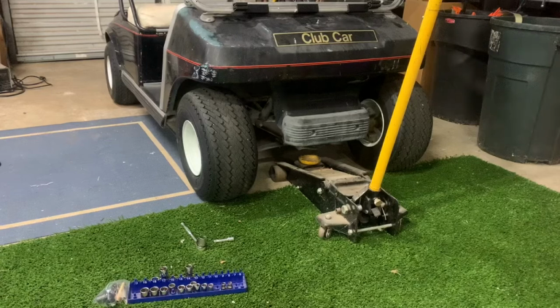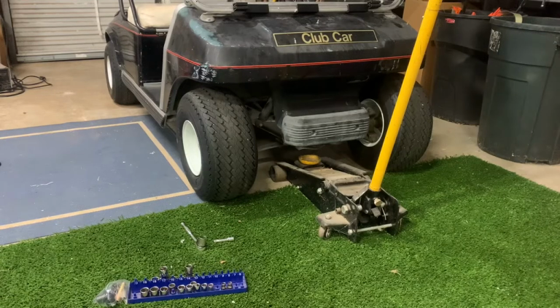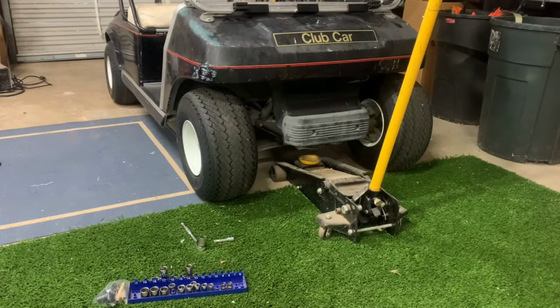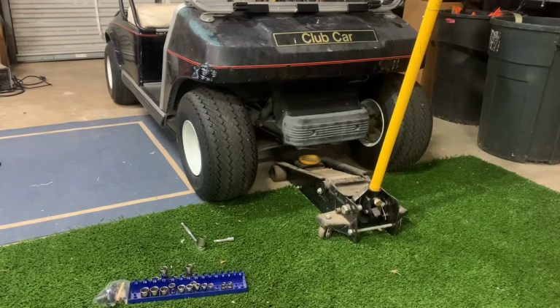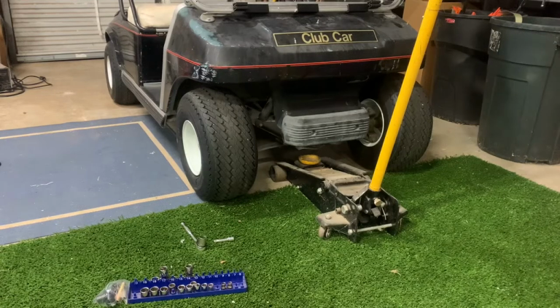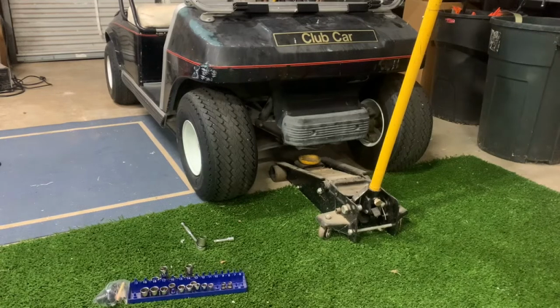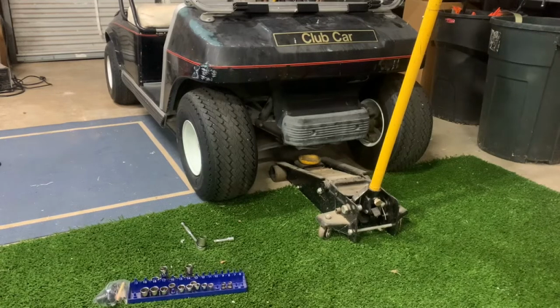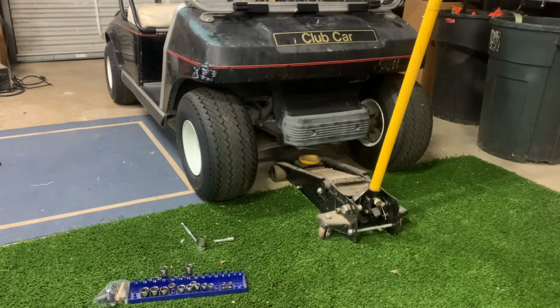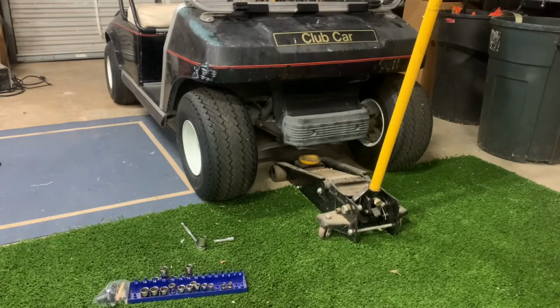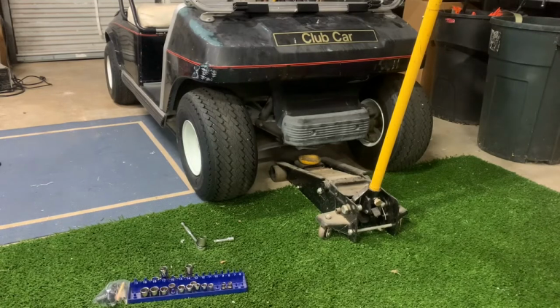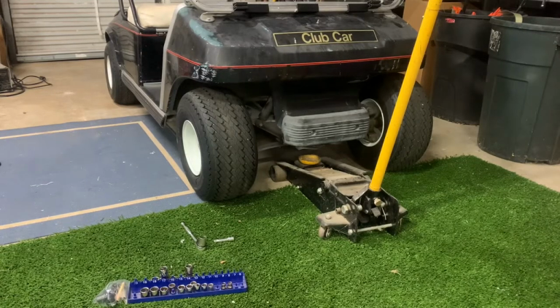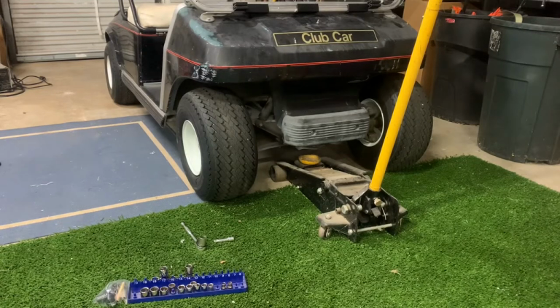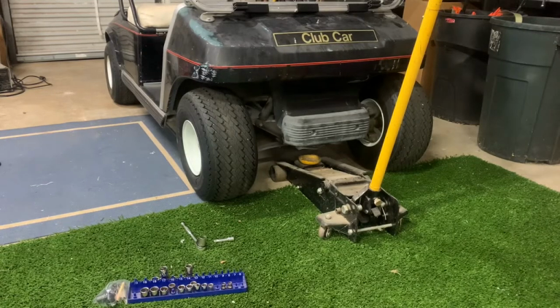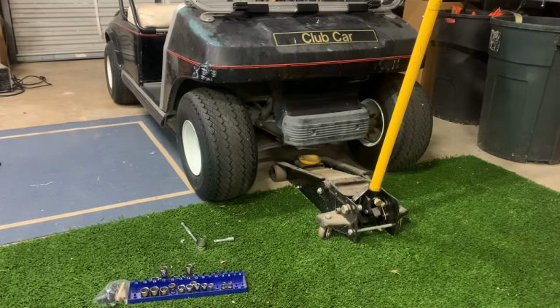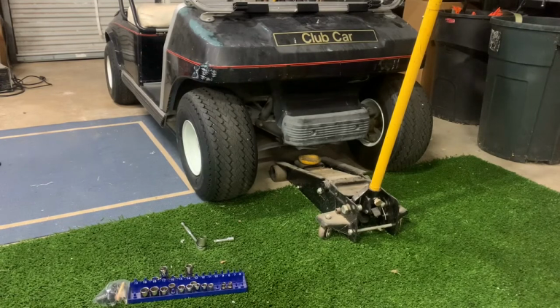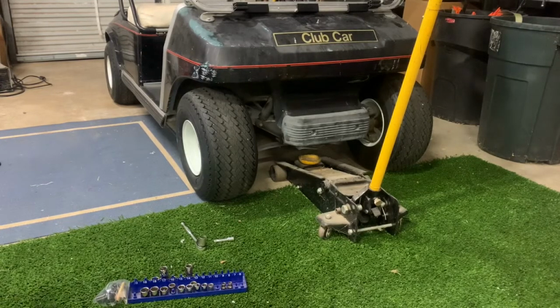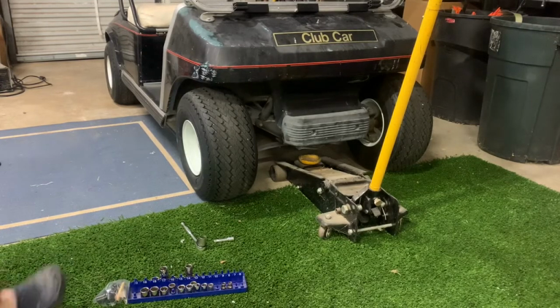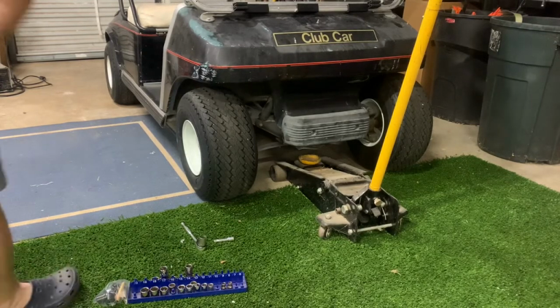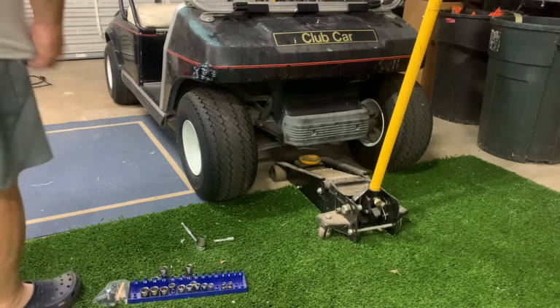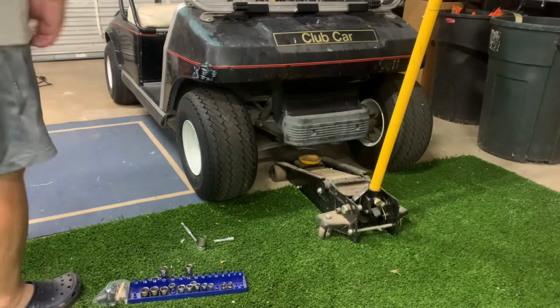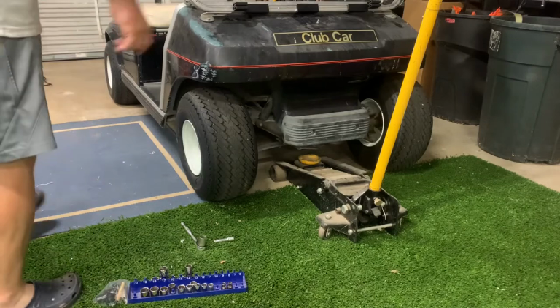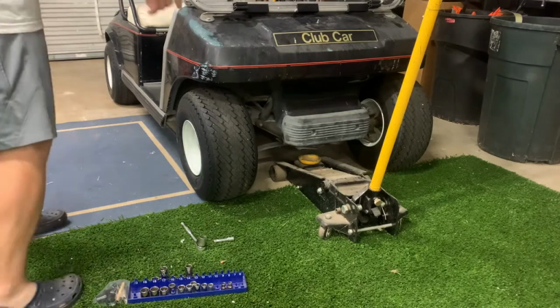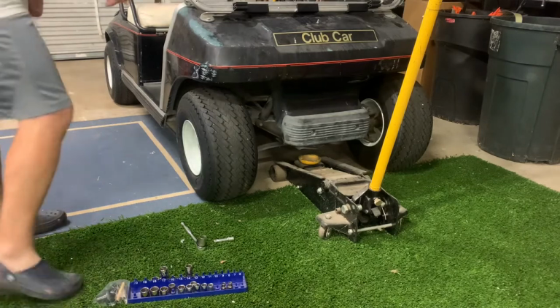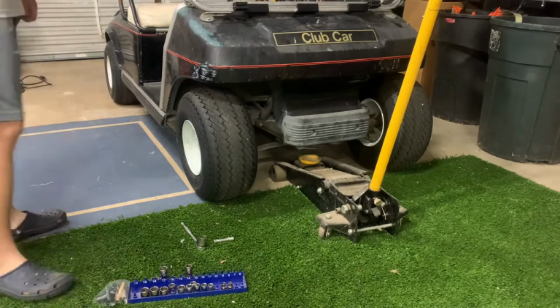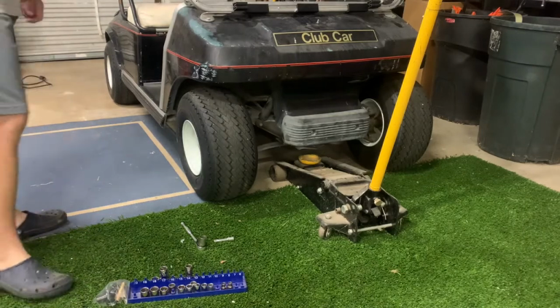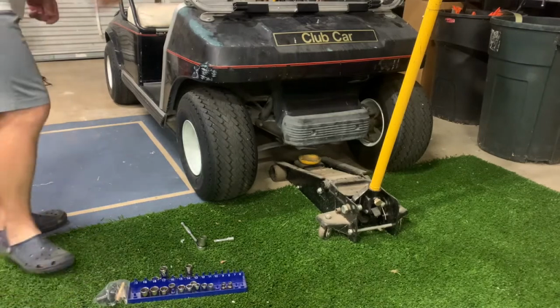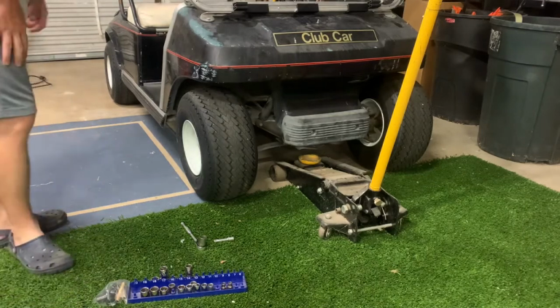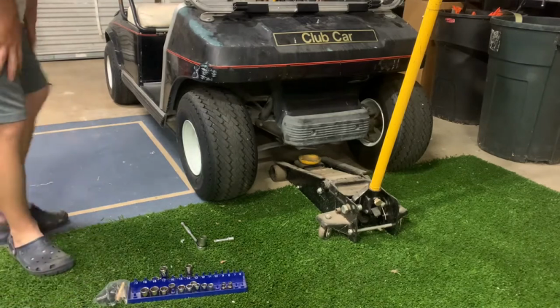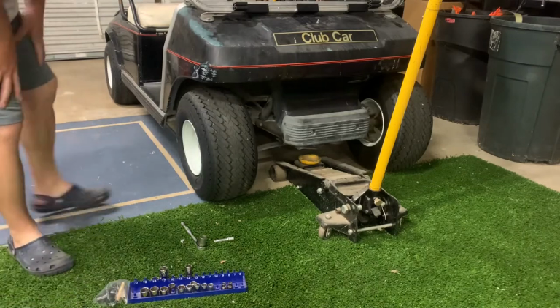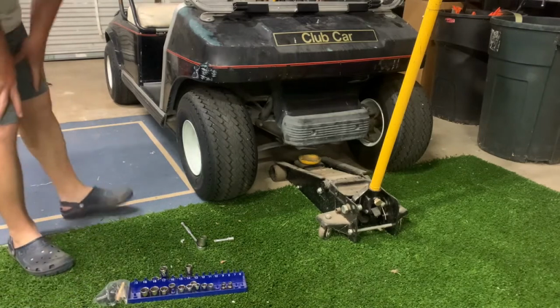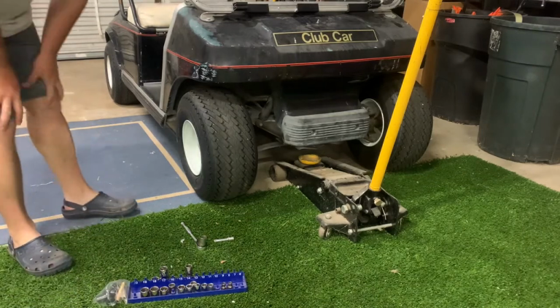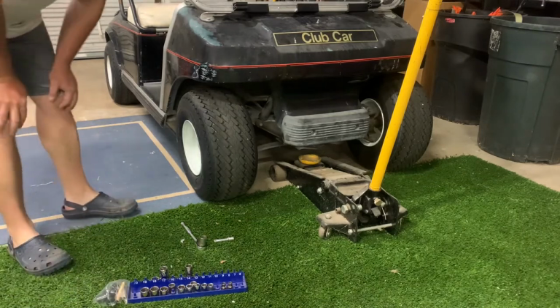Hey everybody, today I'm going to be replacing the bushings on the leaf spring in the front of this Club Car.